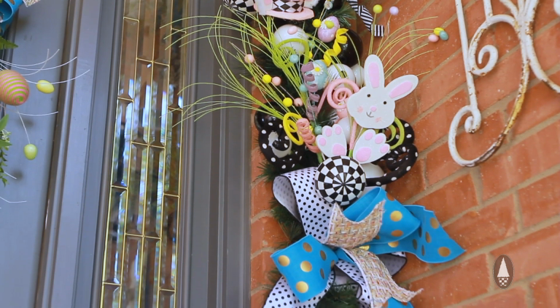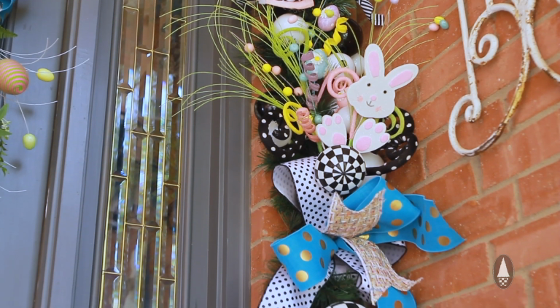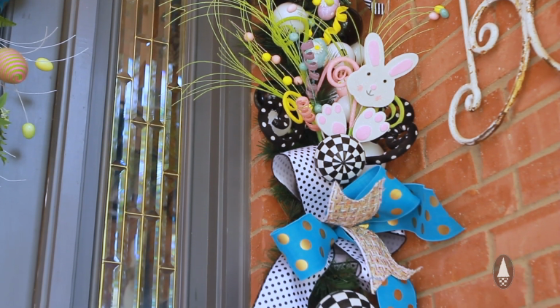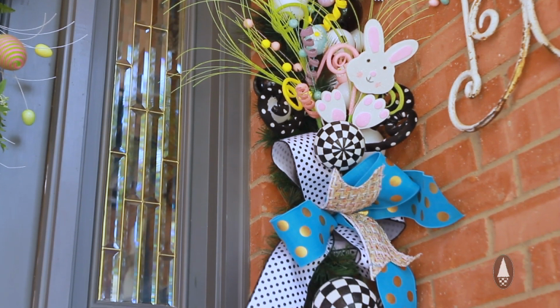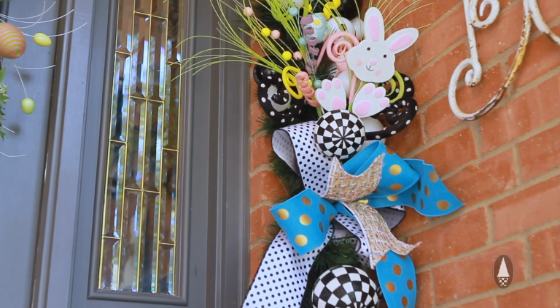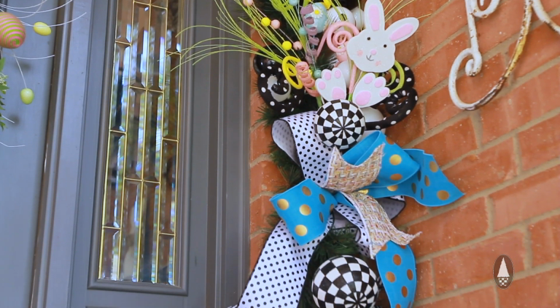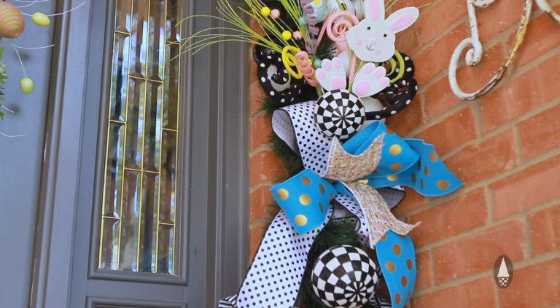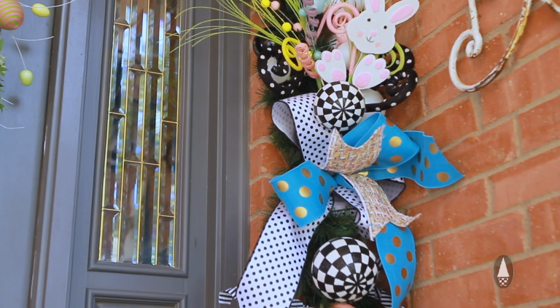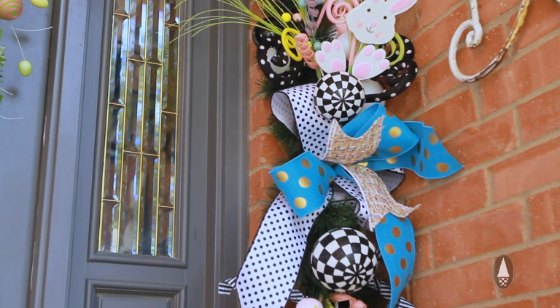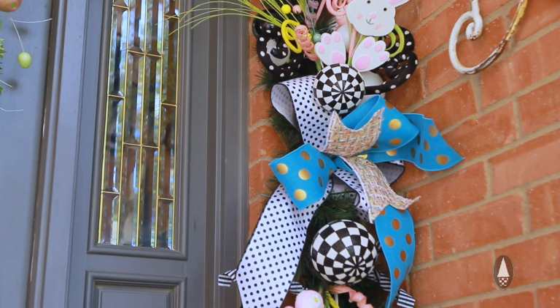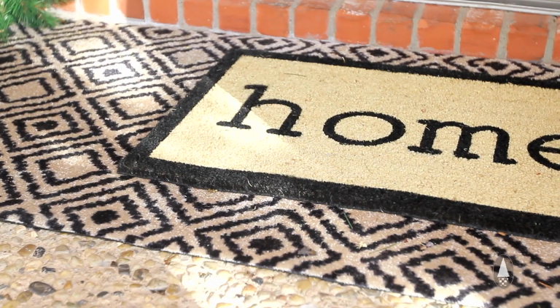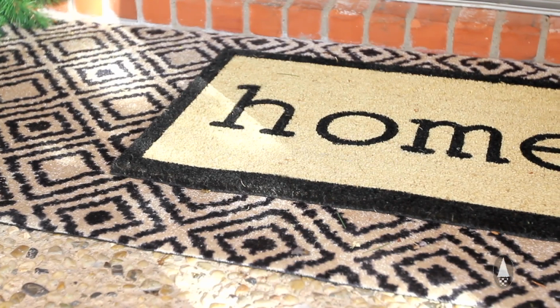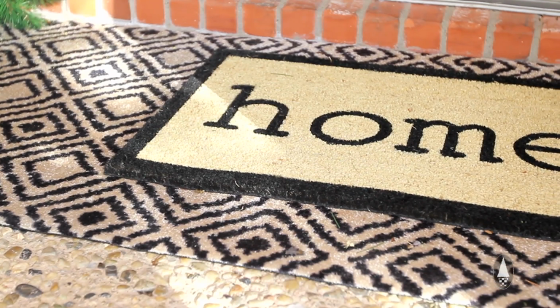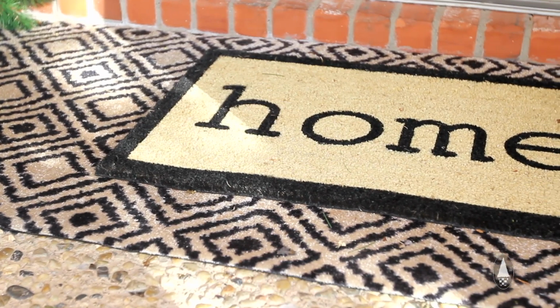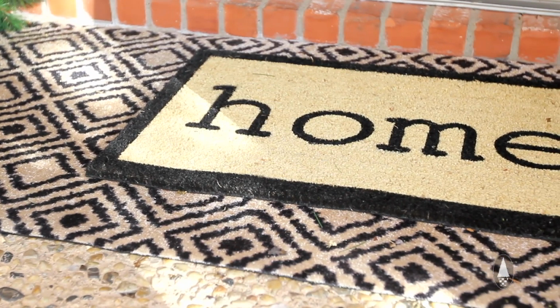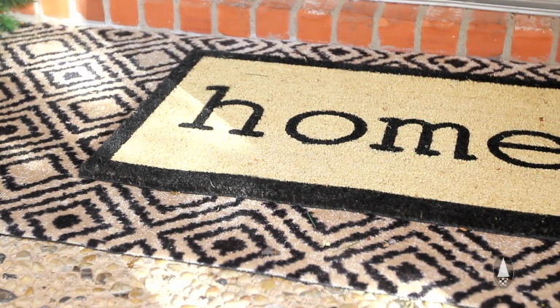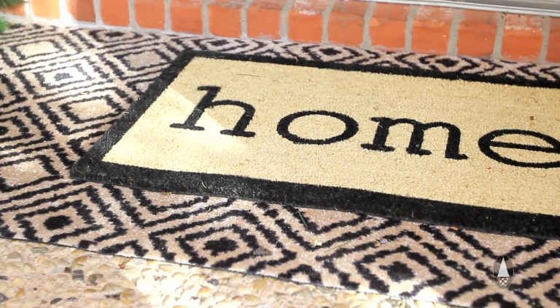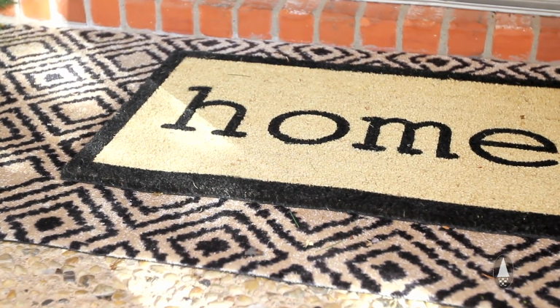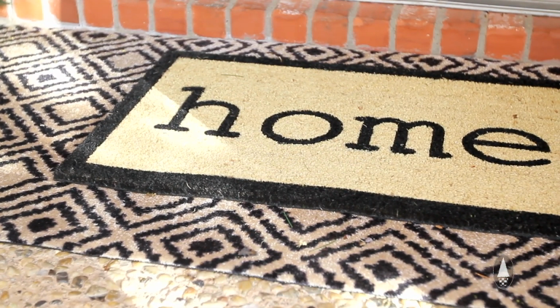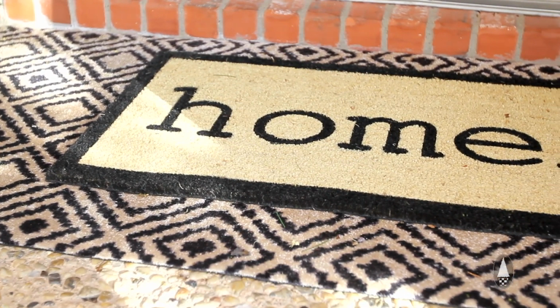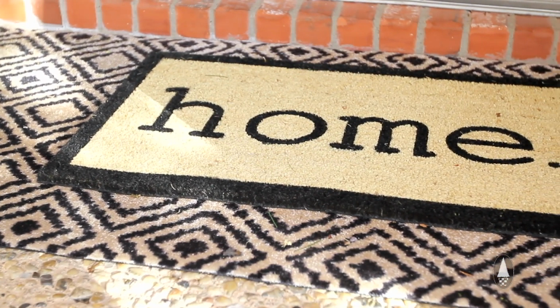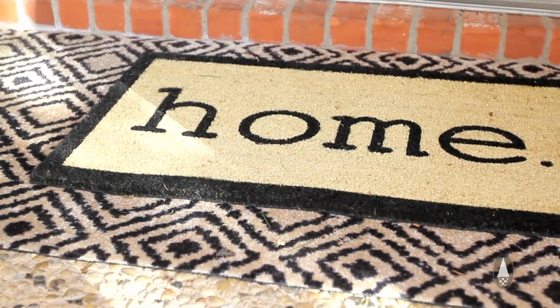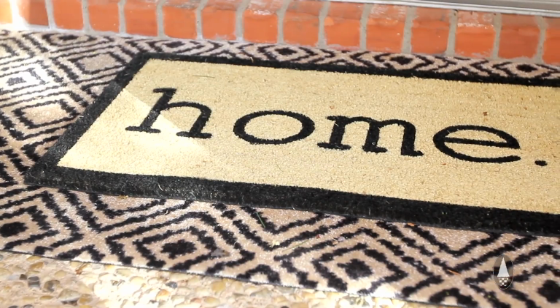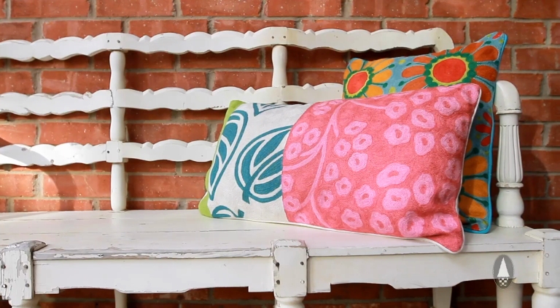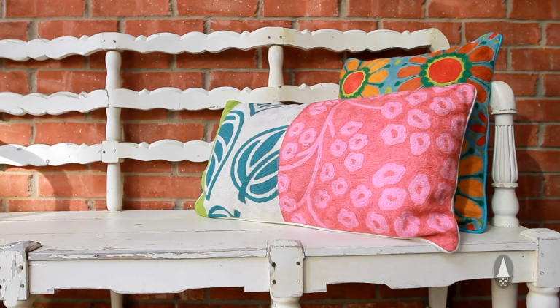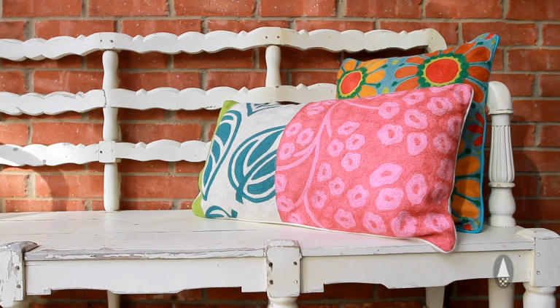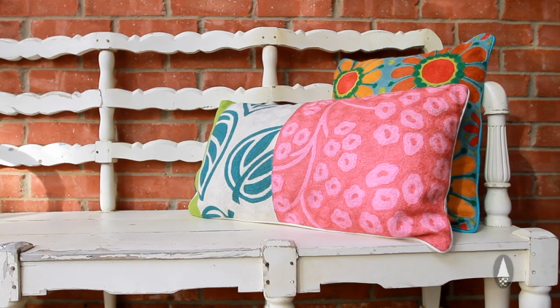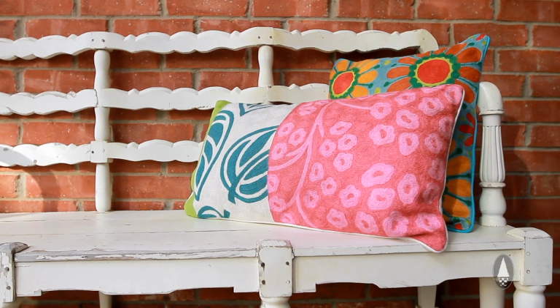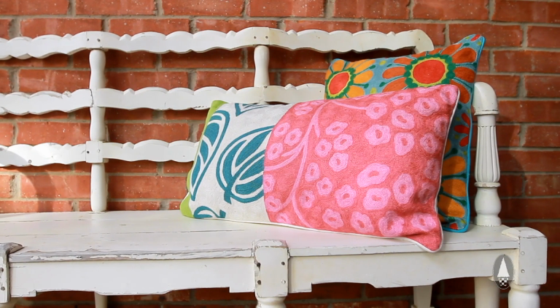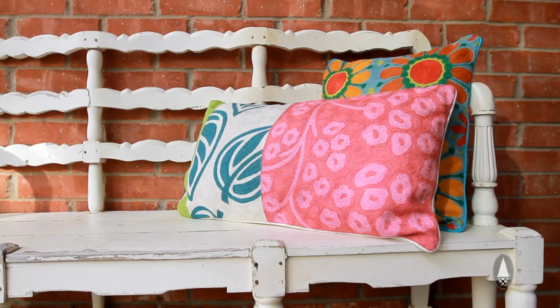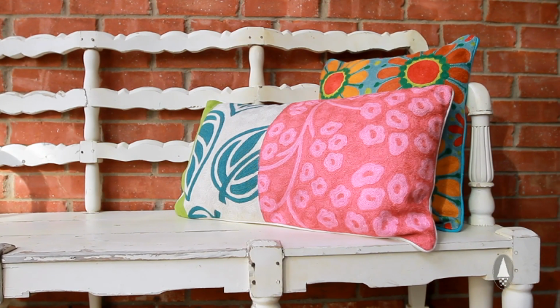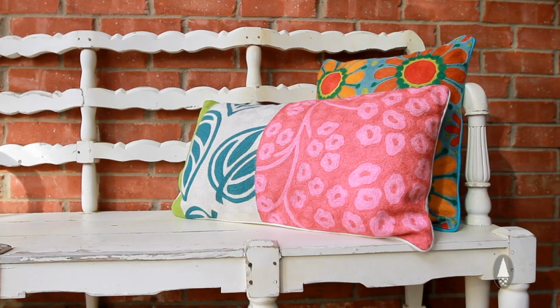All you need is just the right products, the right ribbon, the right layering techniques and you can get this over-the-top look for yourself.